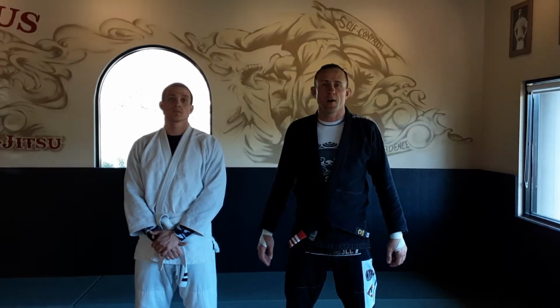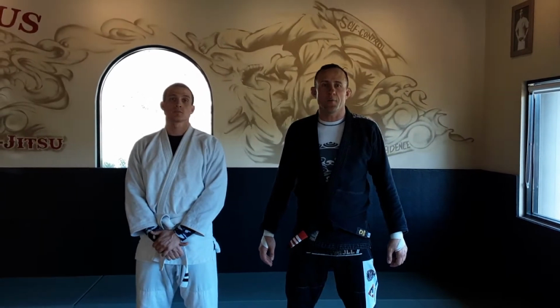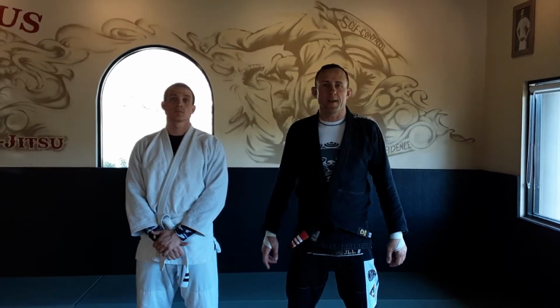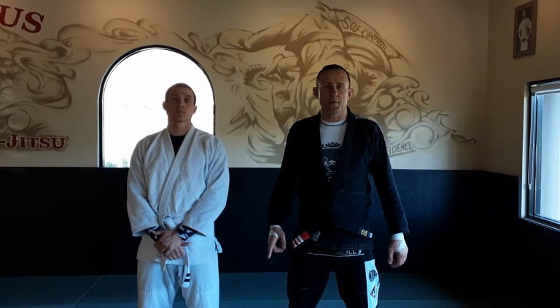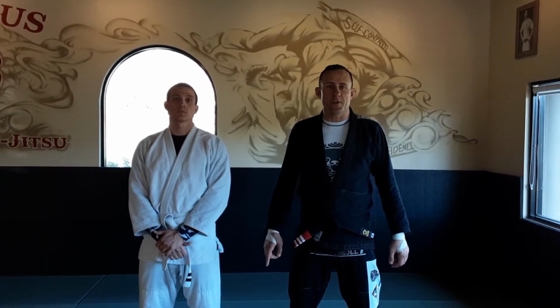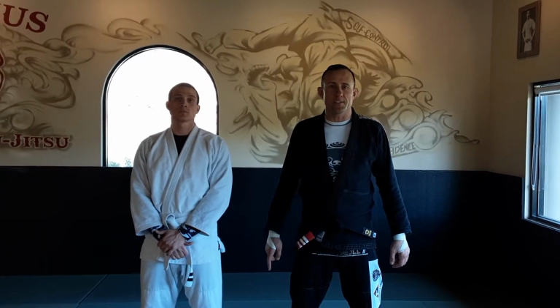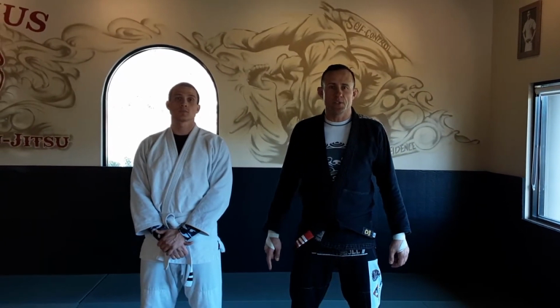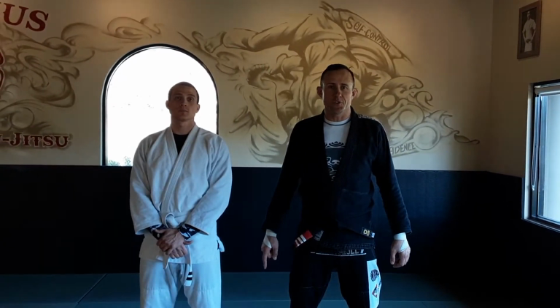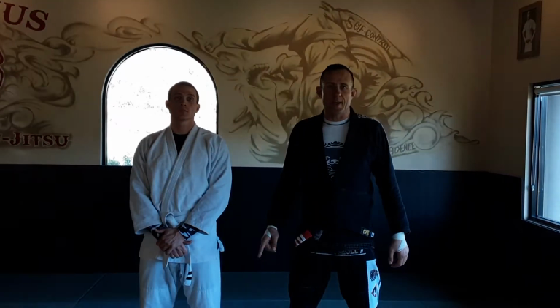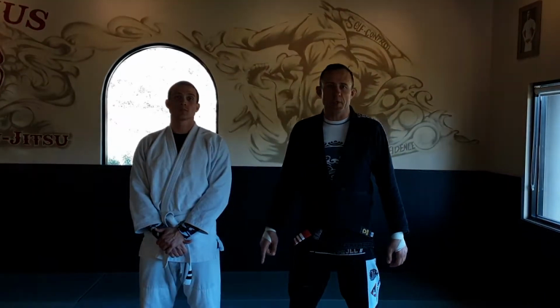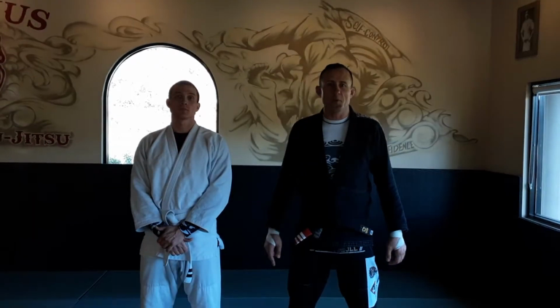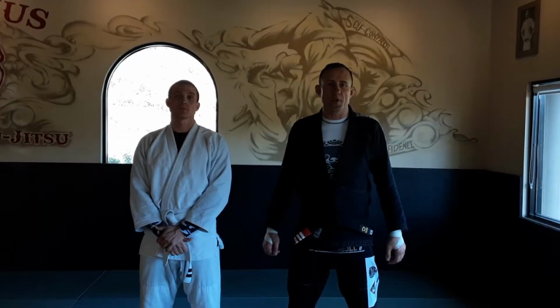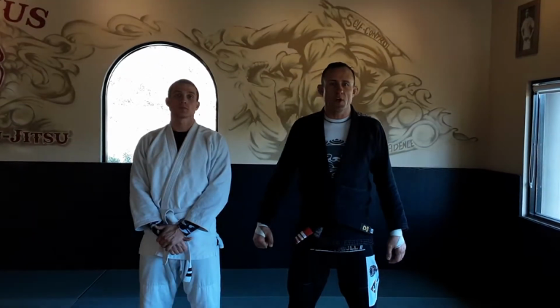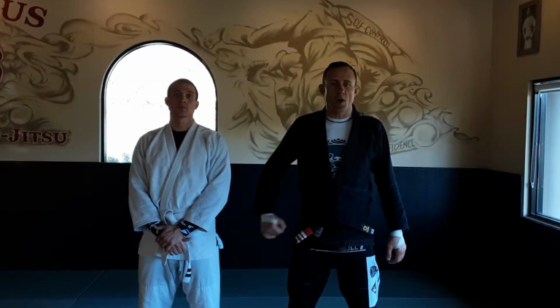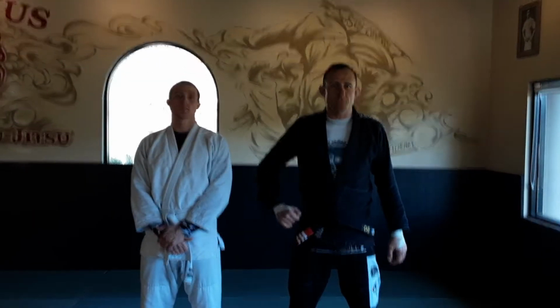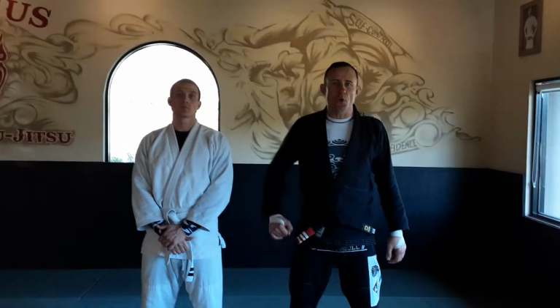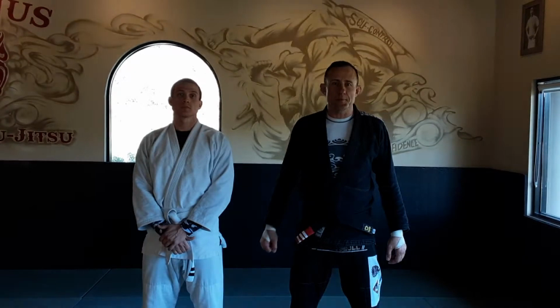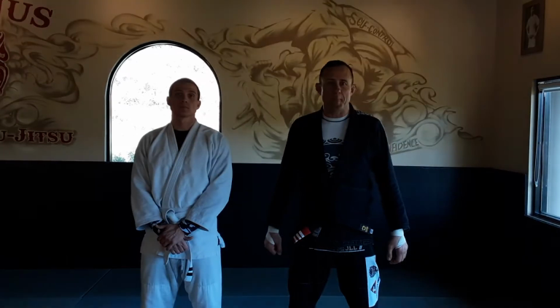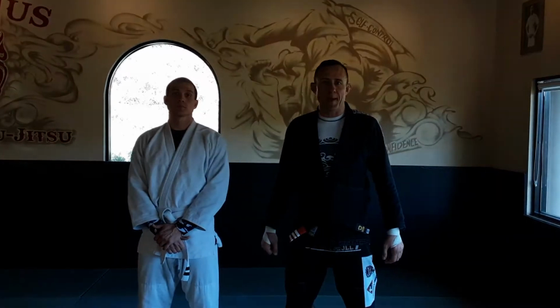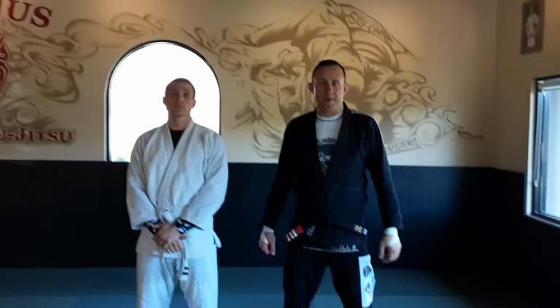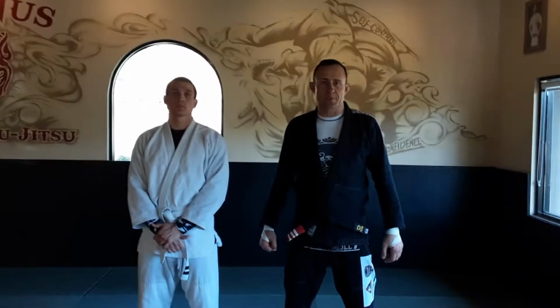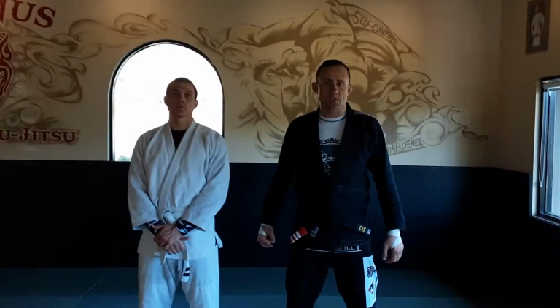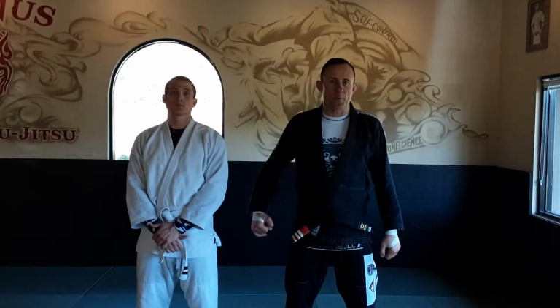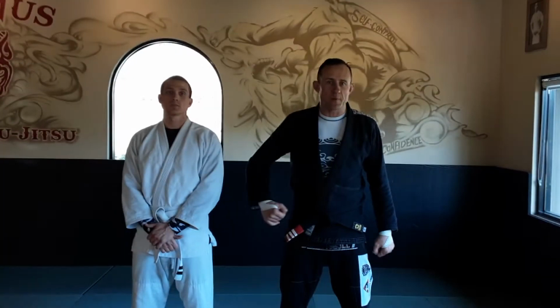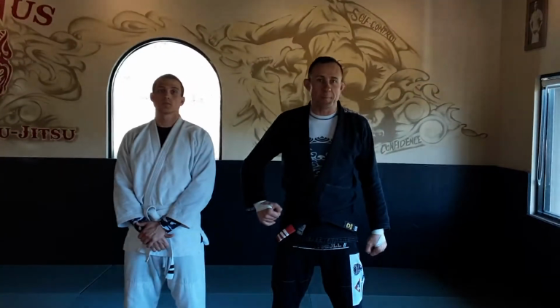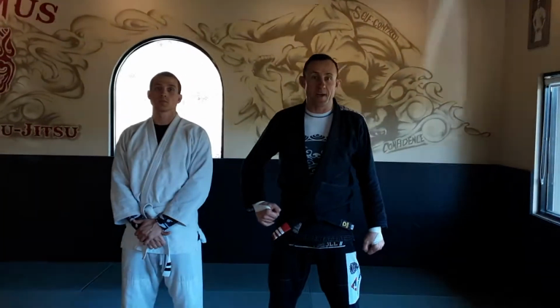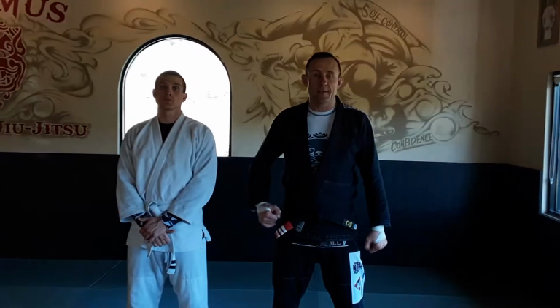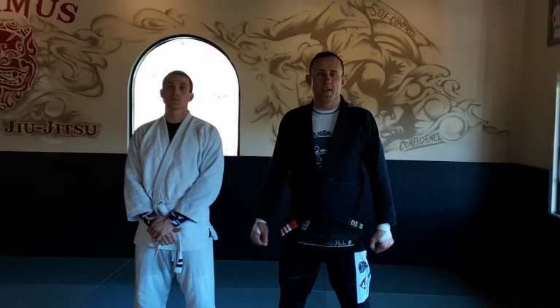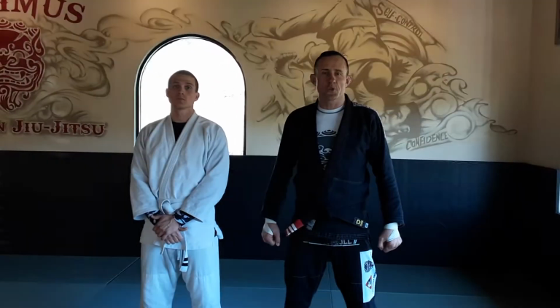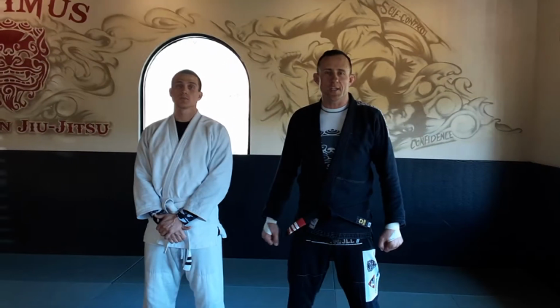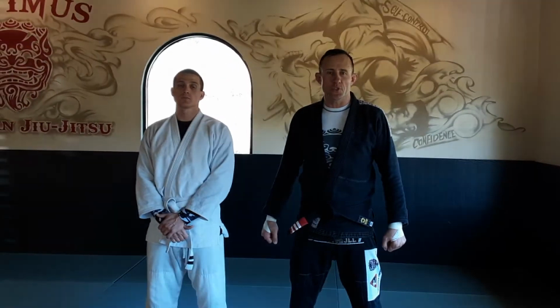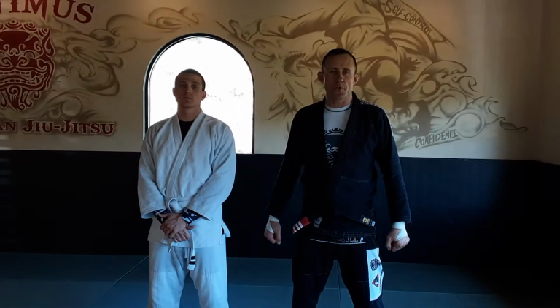Alright, how are you guys? So today we're going to be working on the choking from the back. Someone's coming around from behind and trying to get the choke.